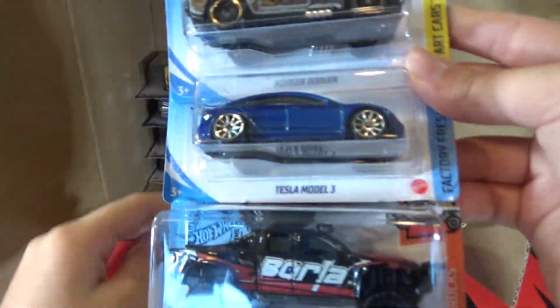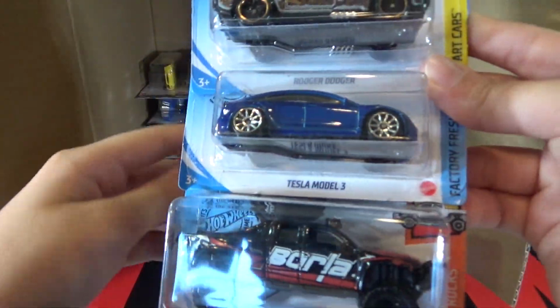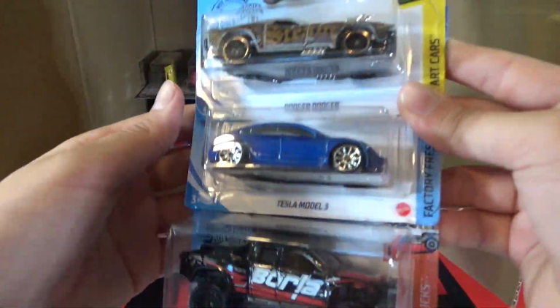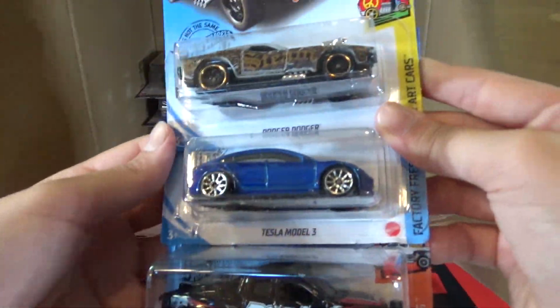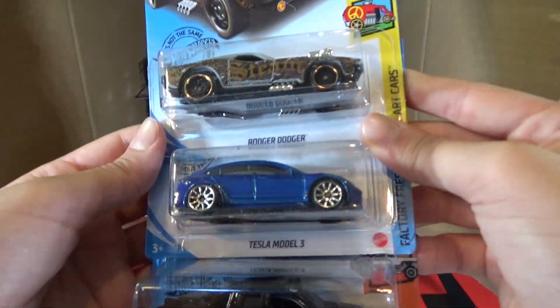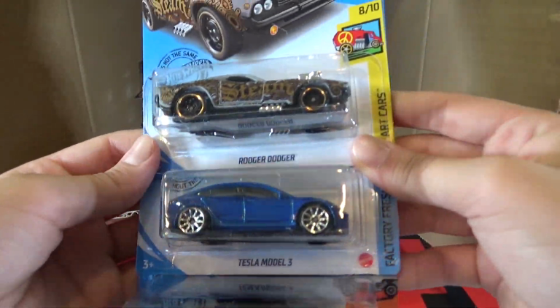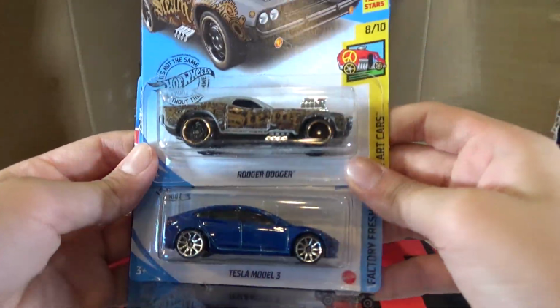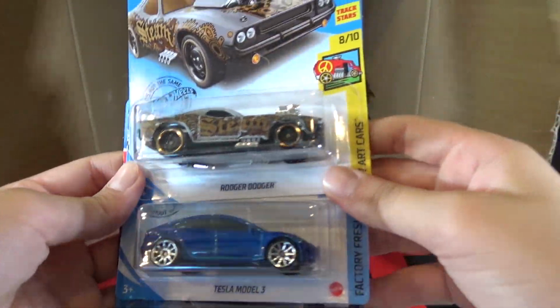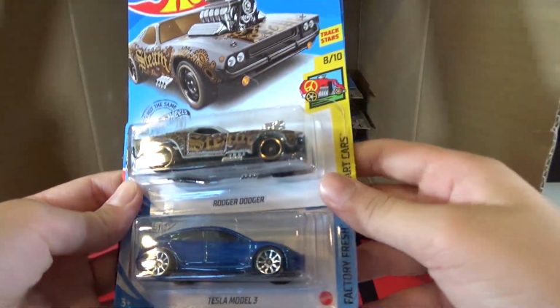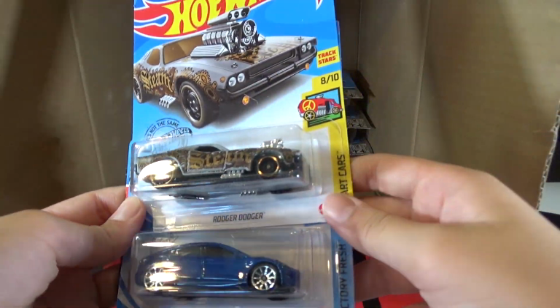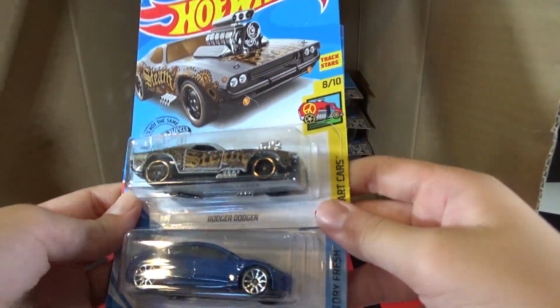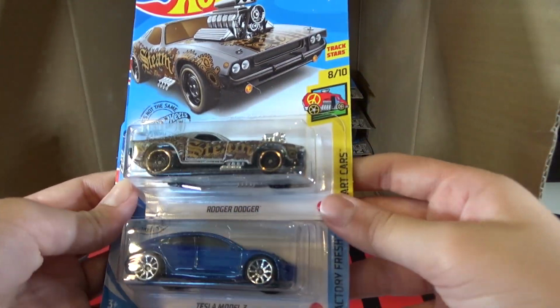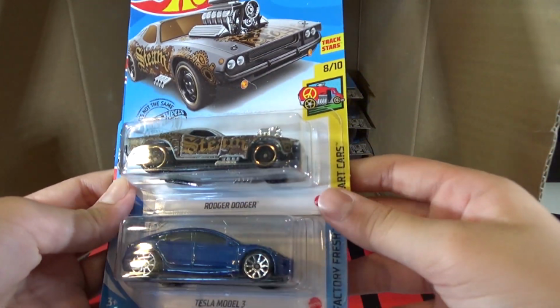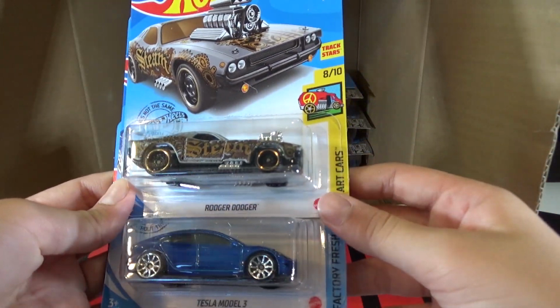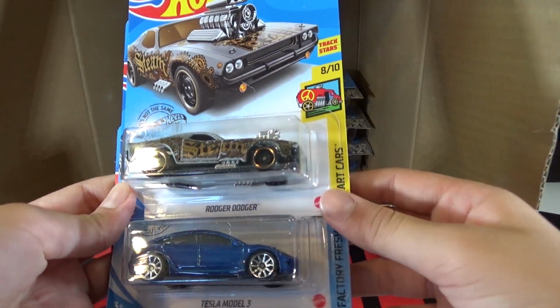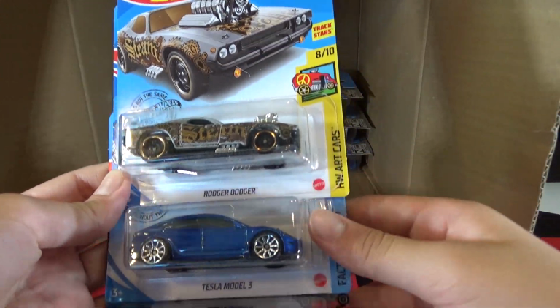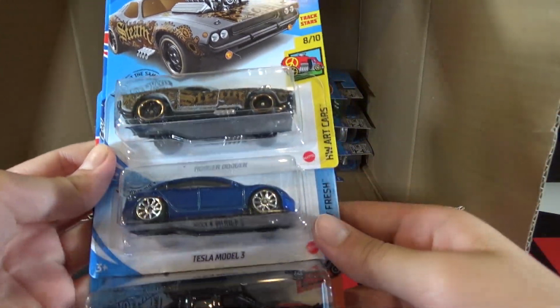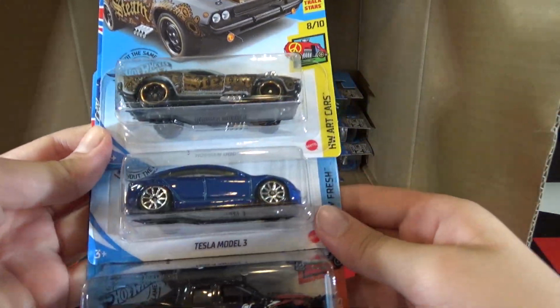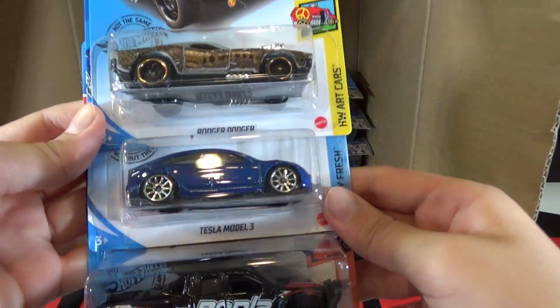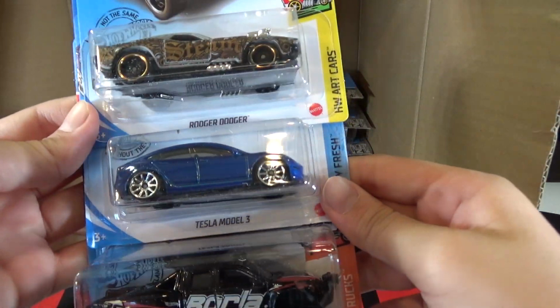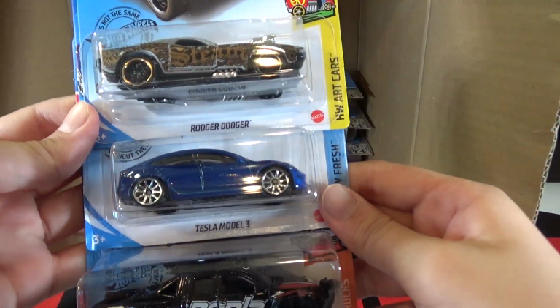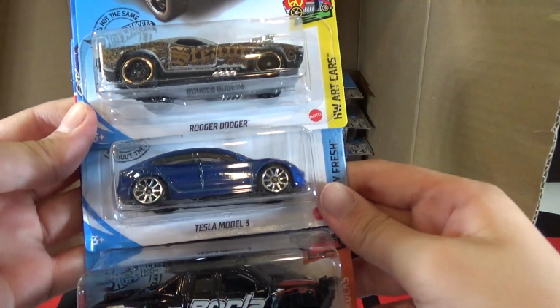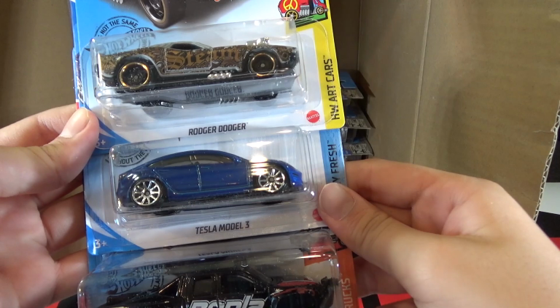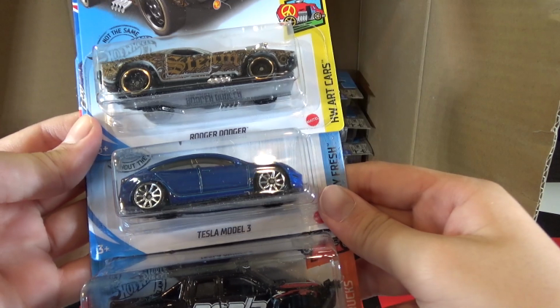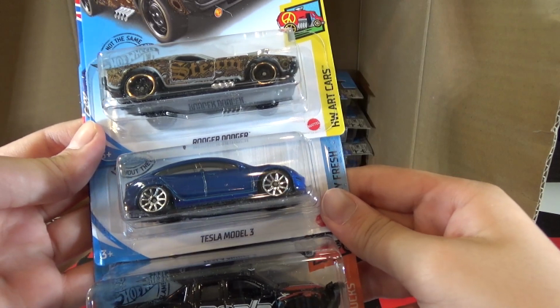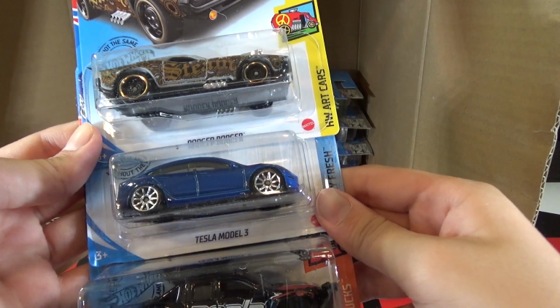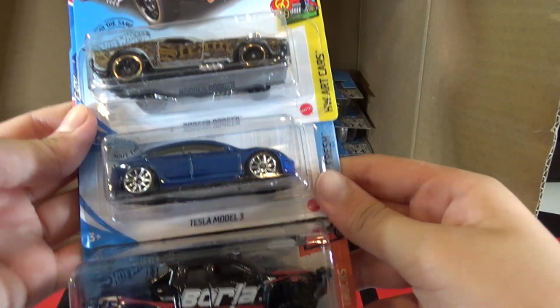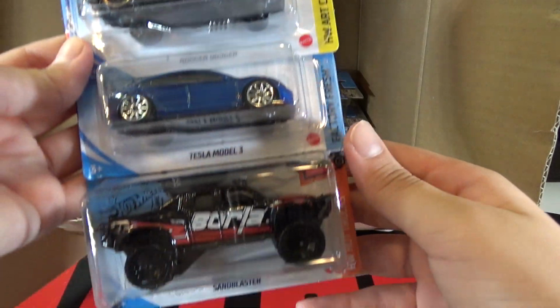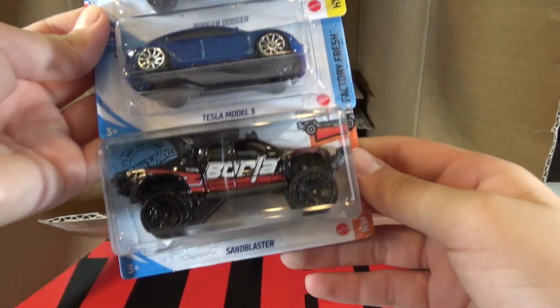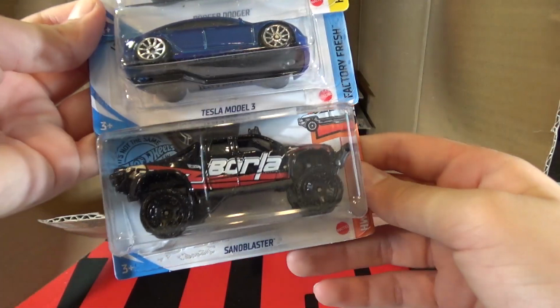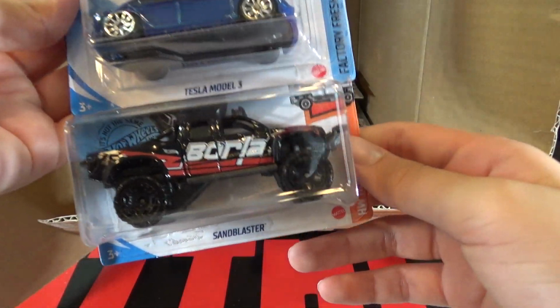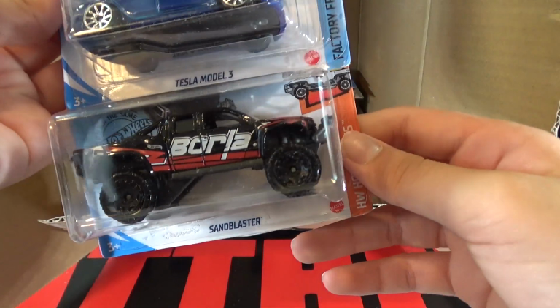Then we have another Roger Dodger, Tesla Model 3, and a Sand Blaster.